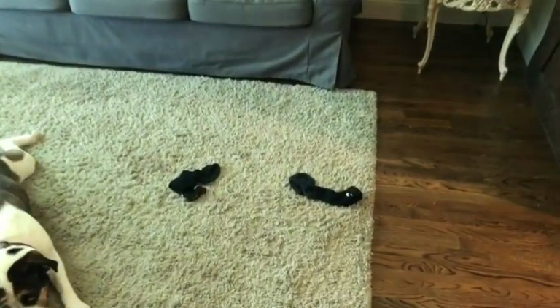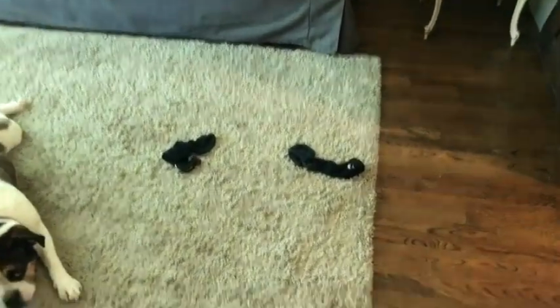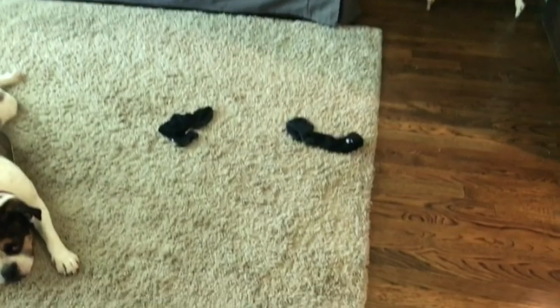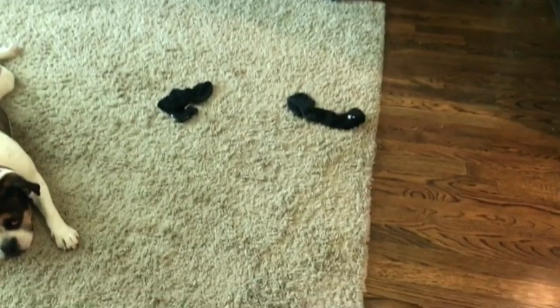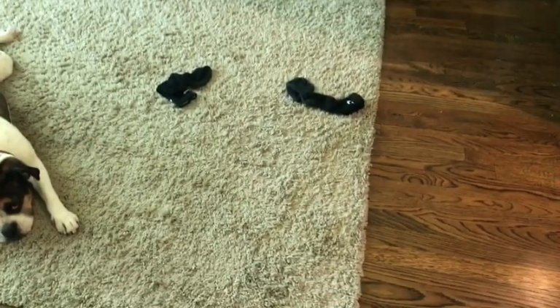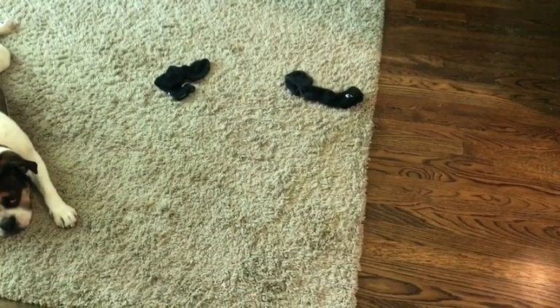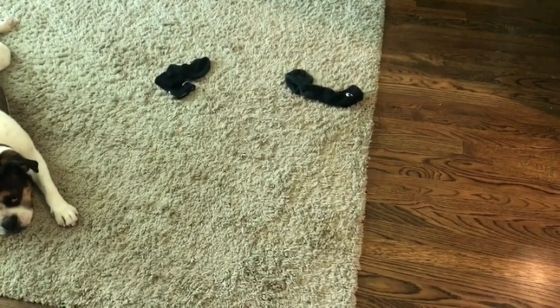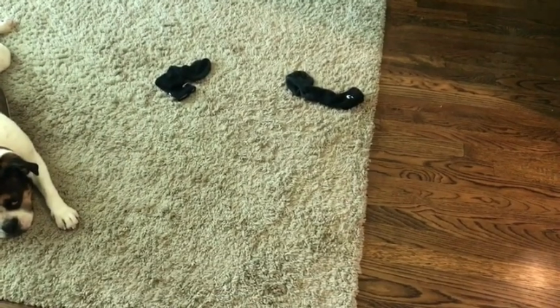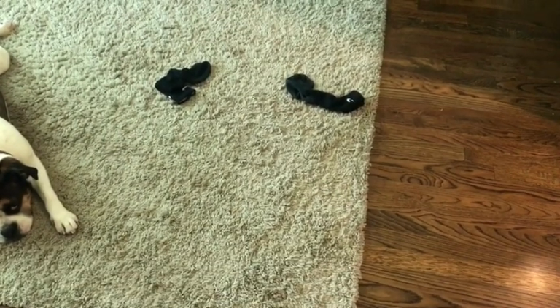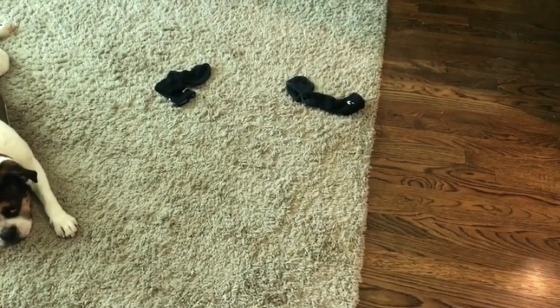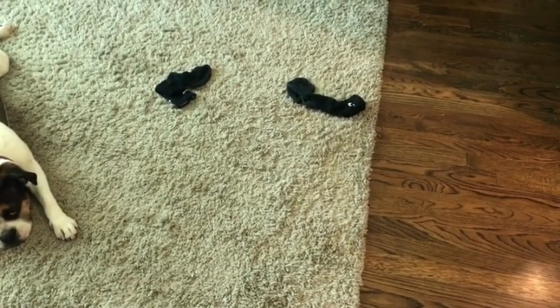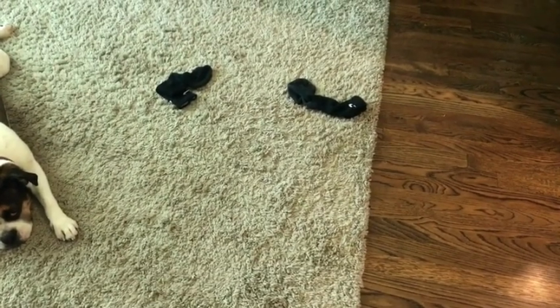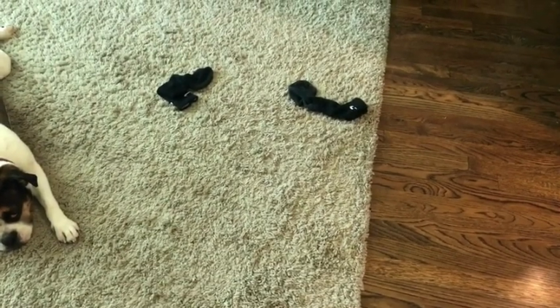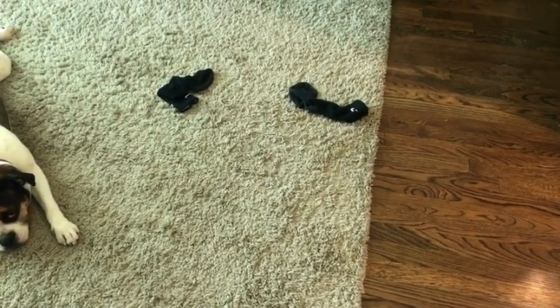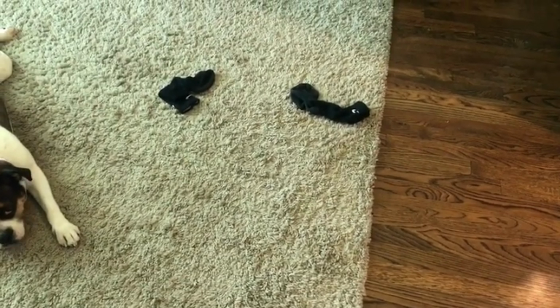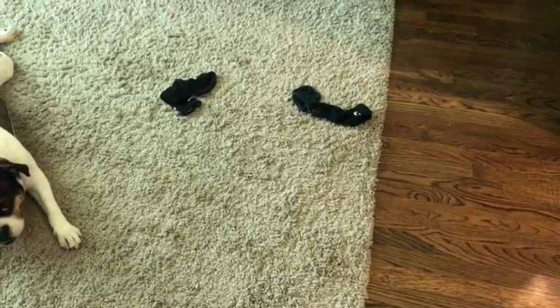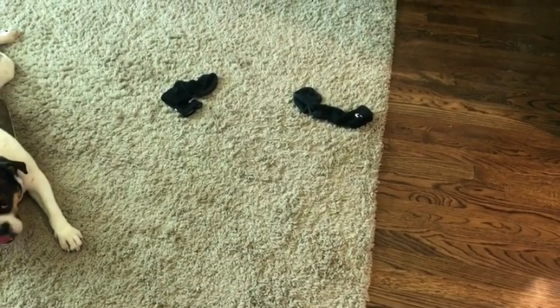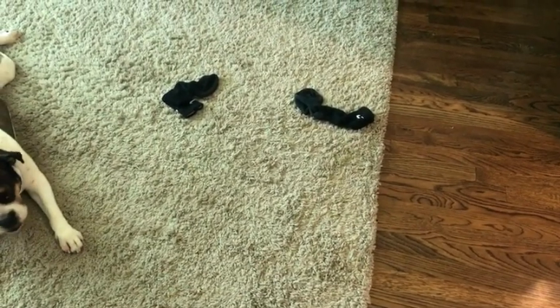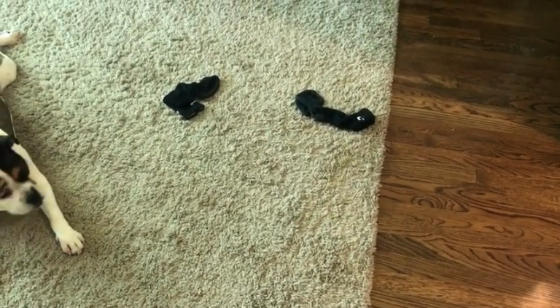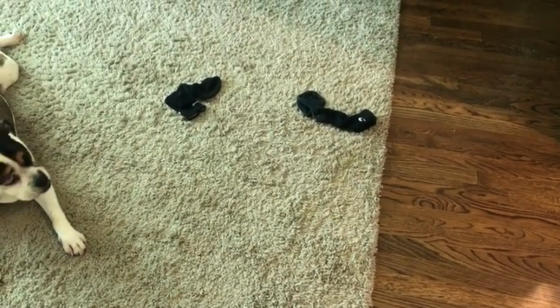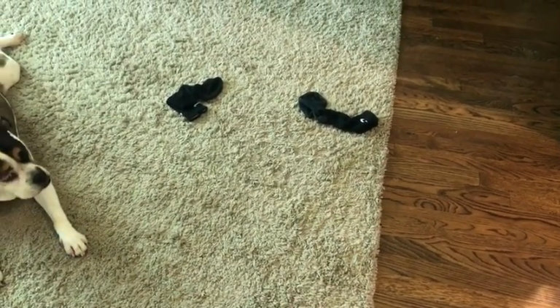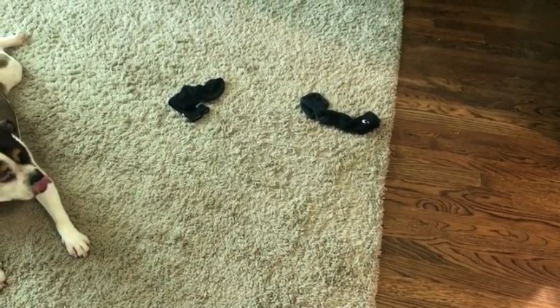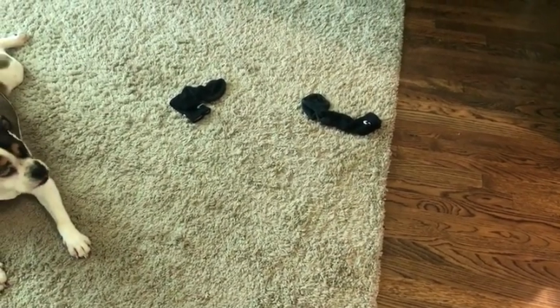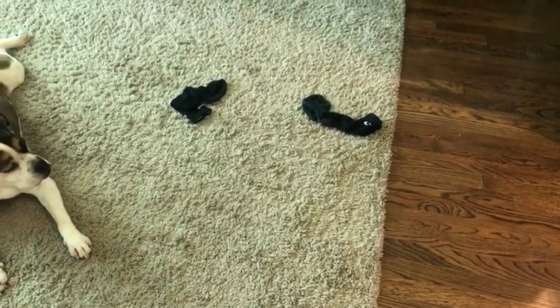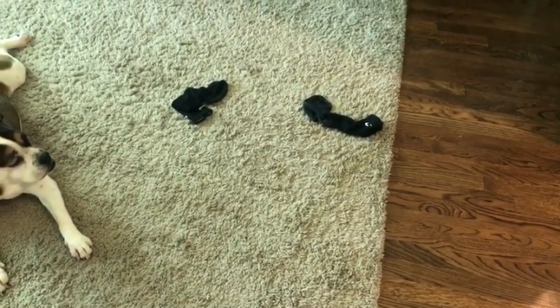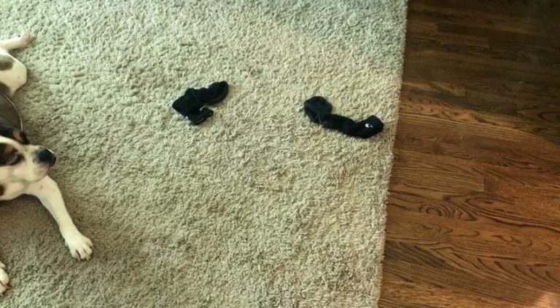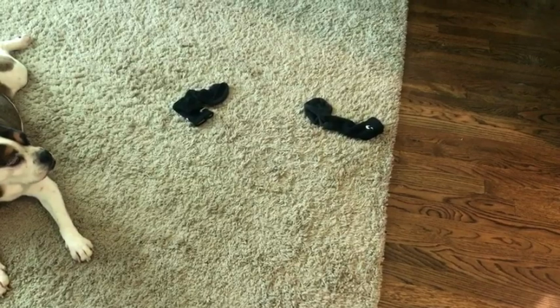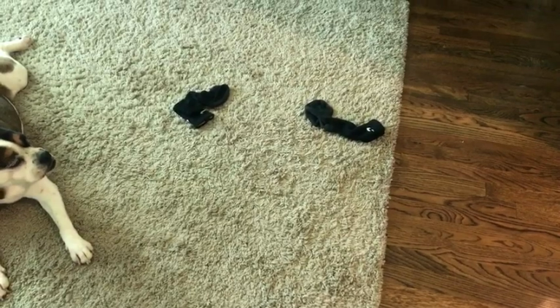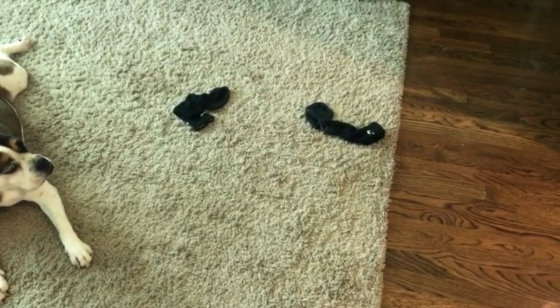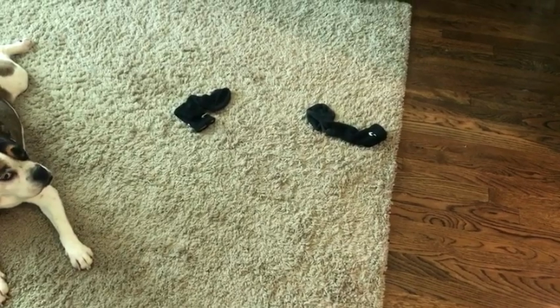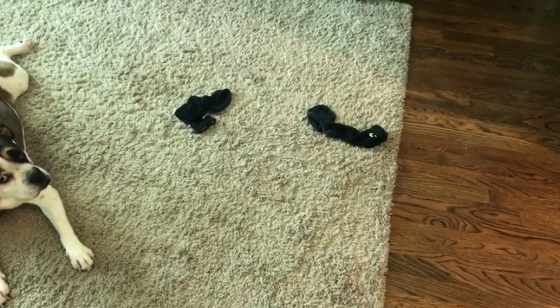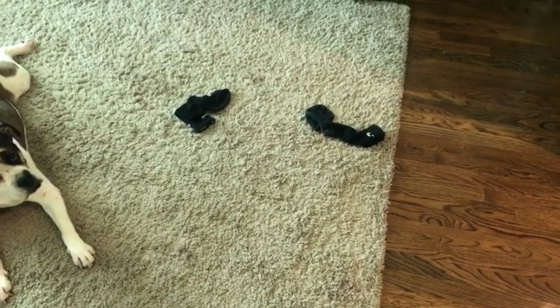There's the socks right there that we're supposed to put up, but we can't because we're too busy being on our phone.